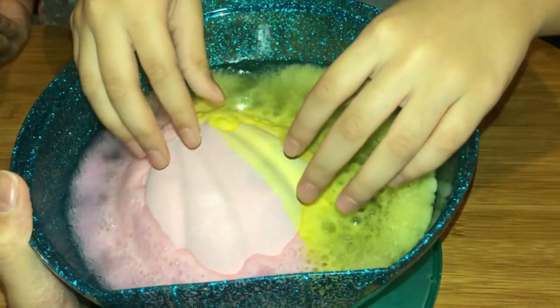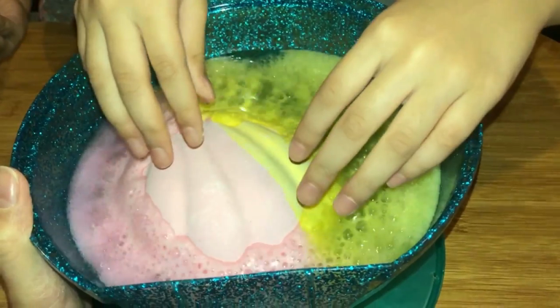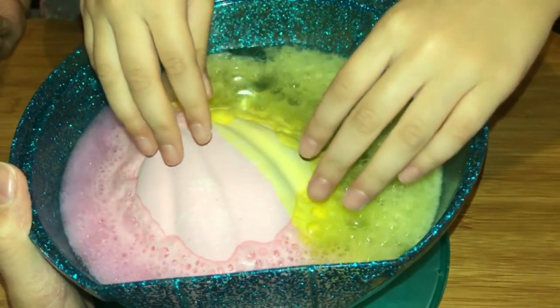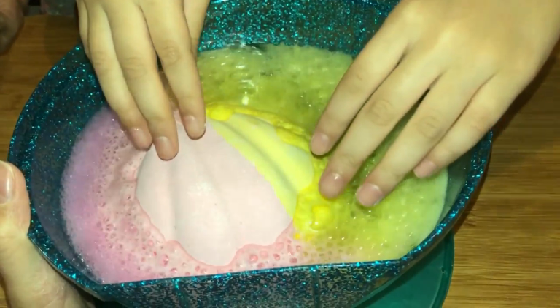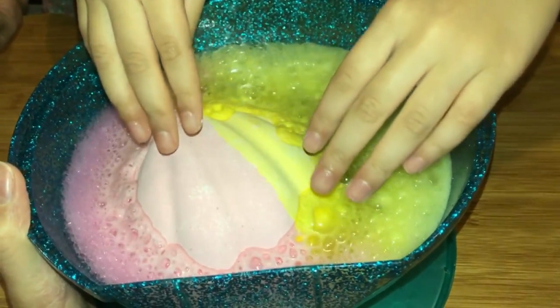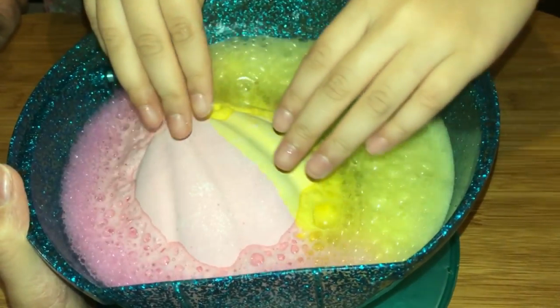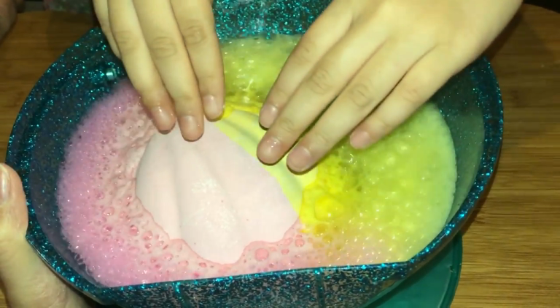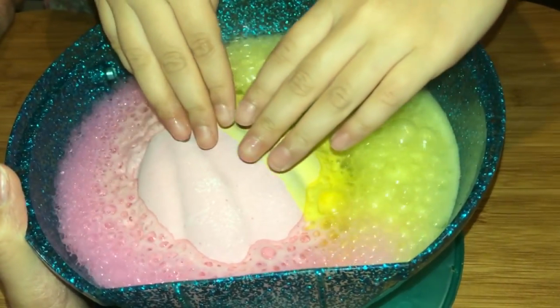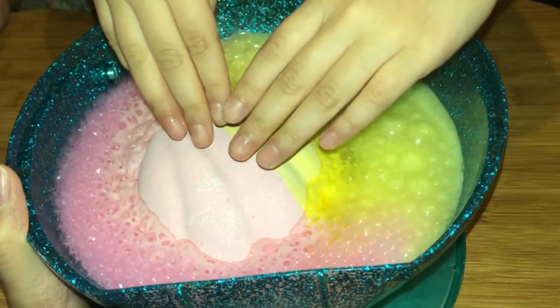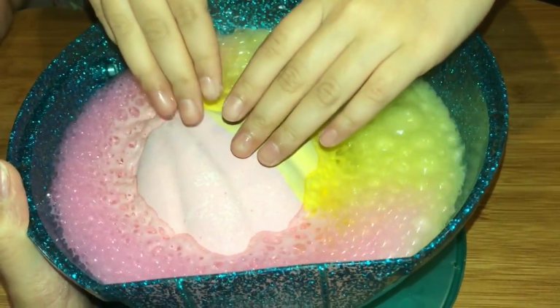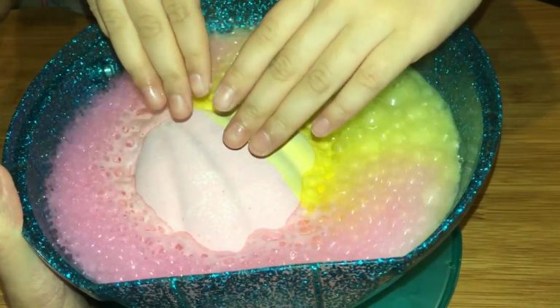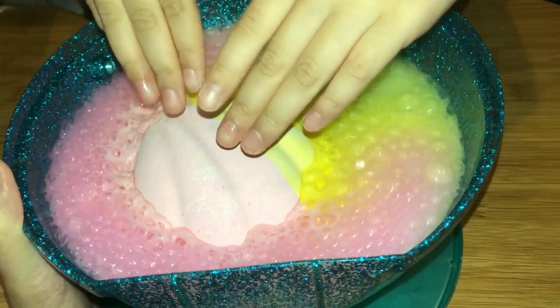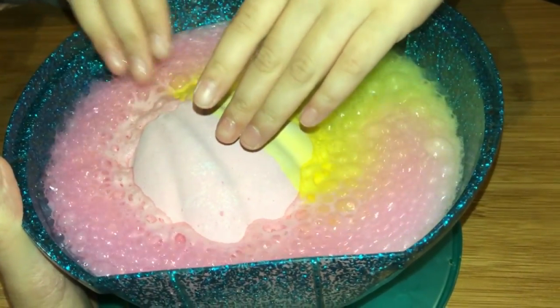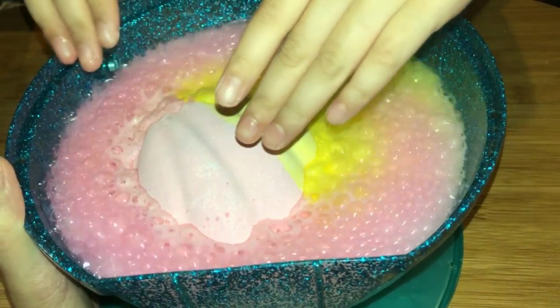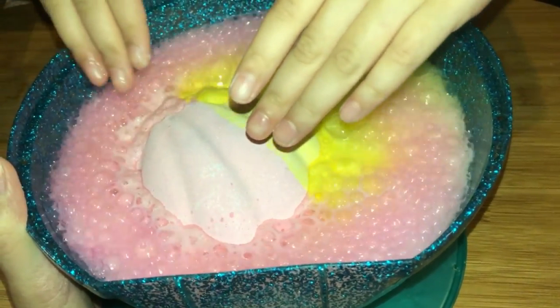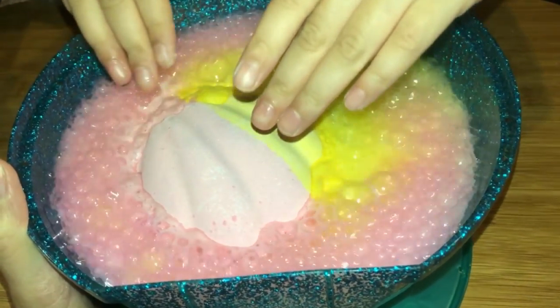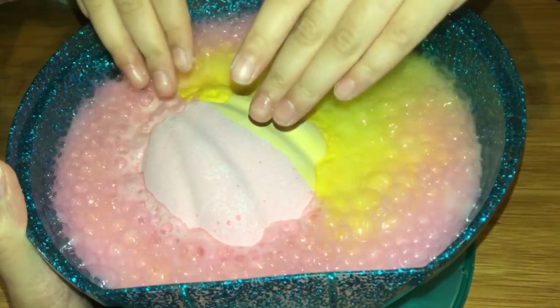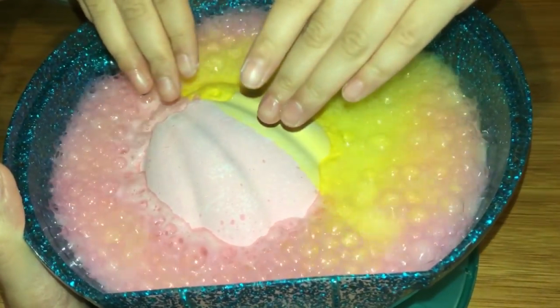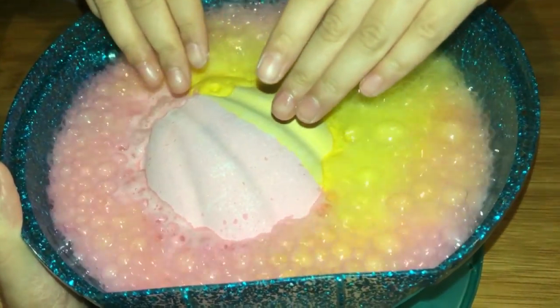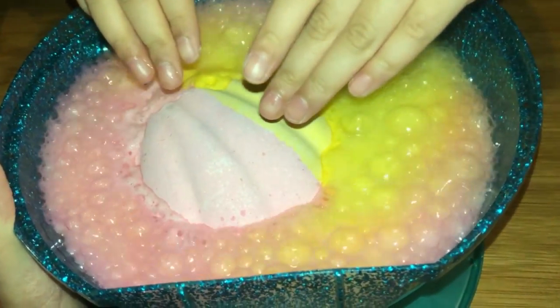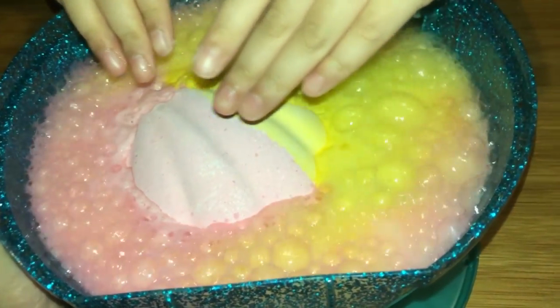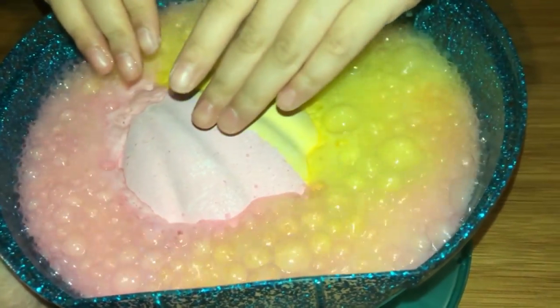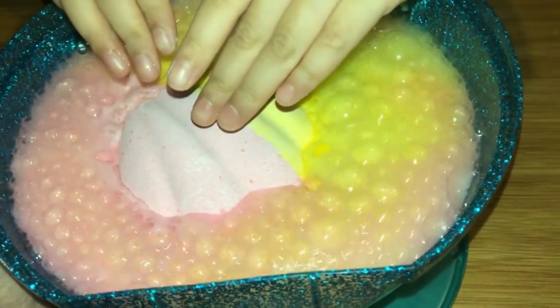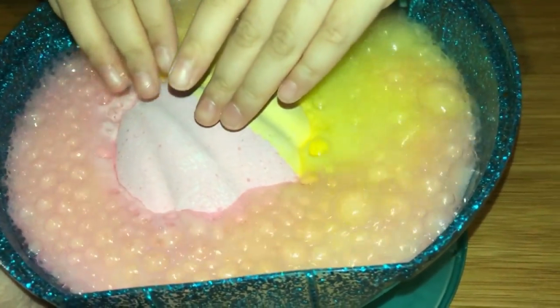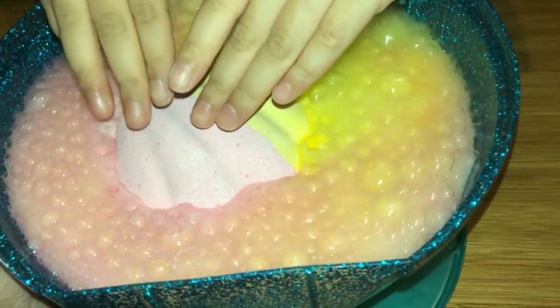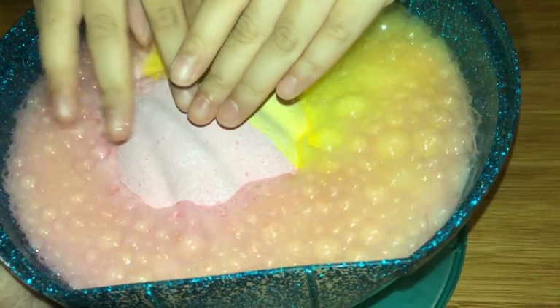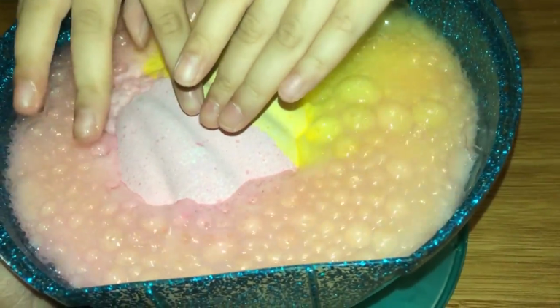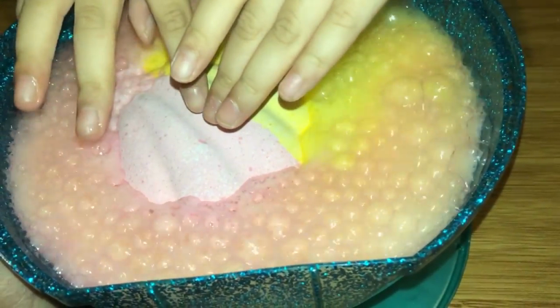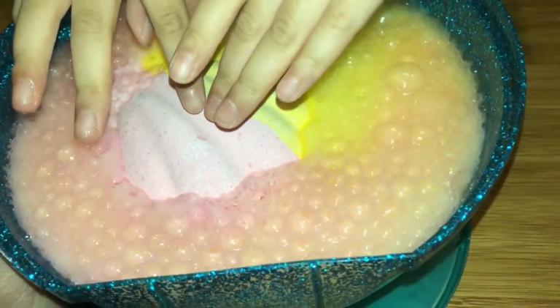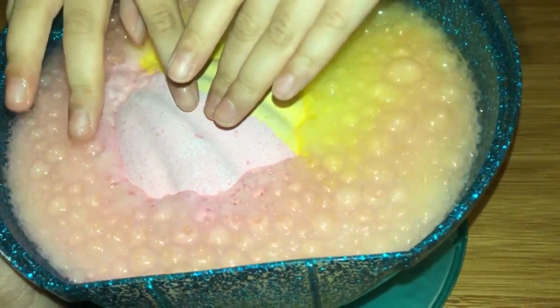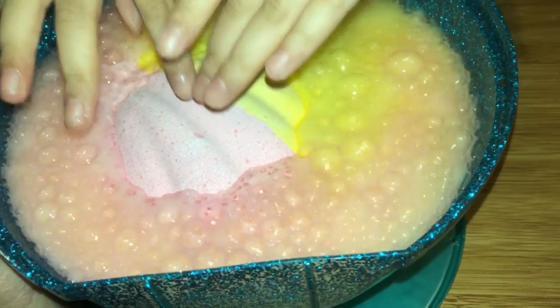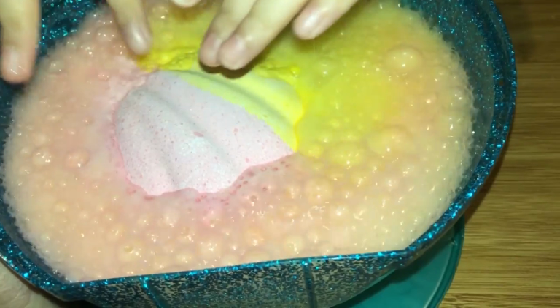Whoa! Oh my god! It's like yellow and pink burning.